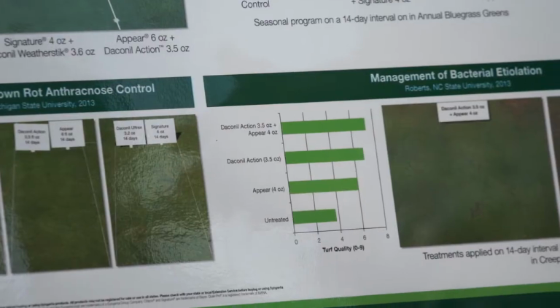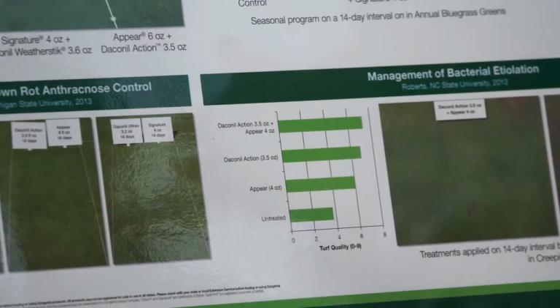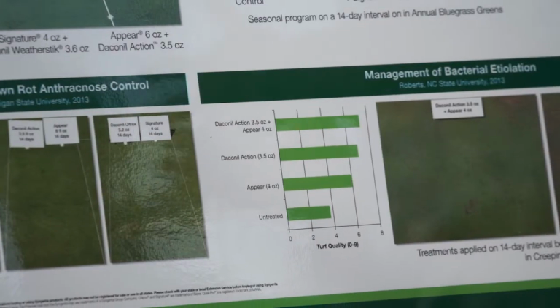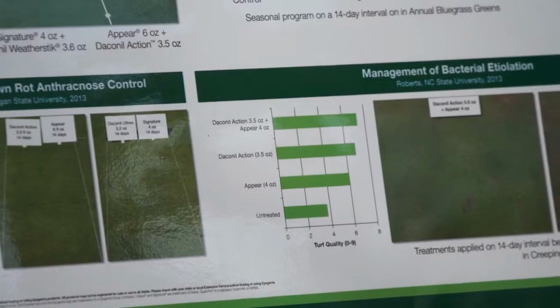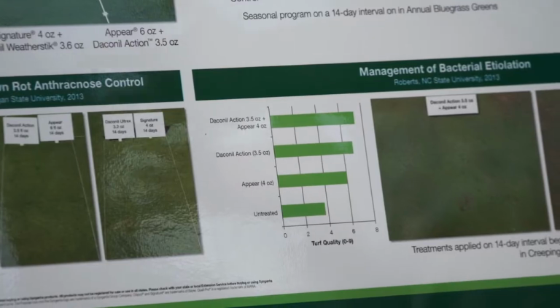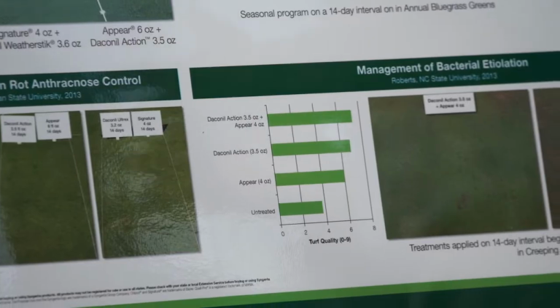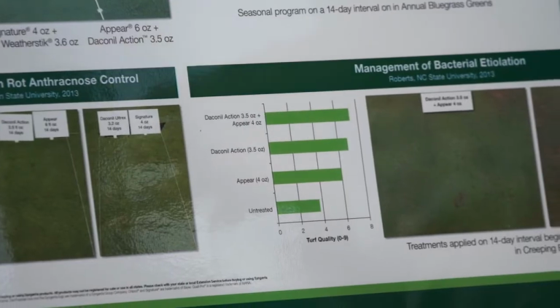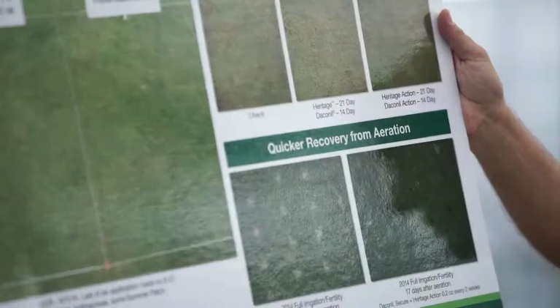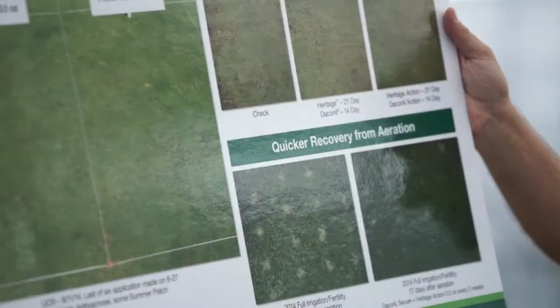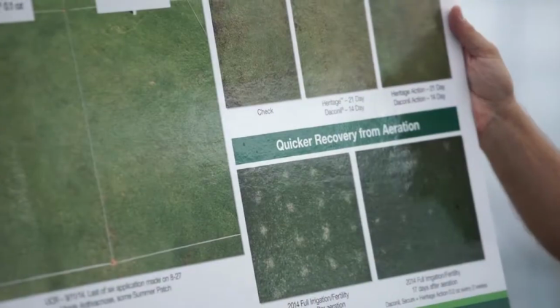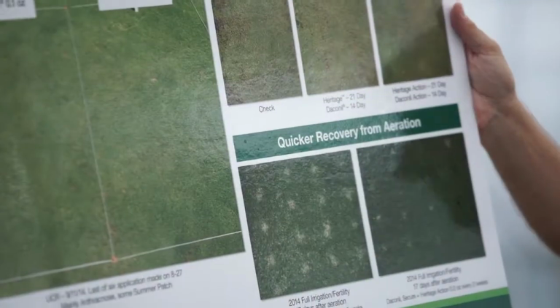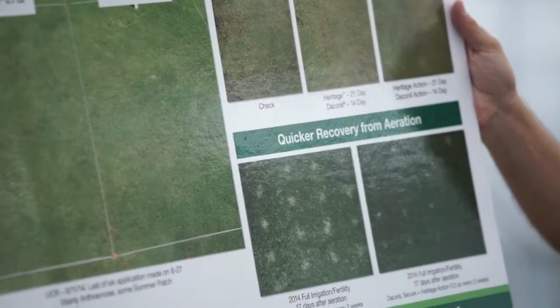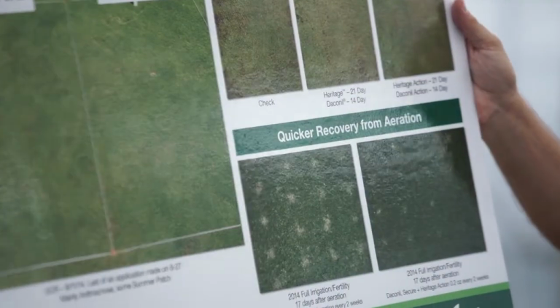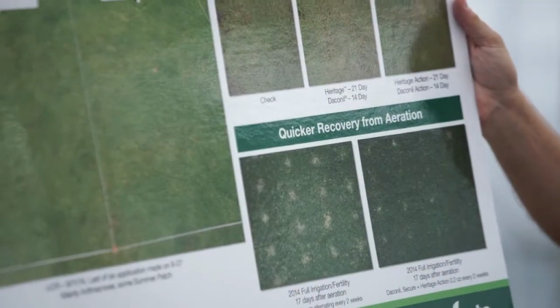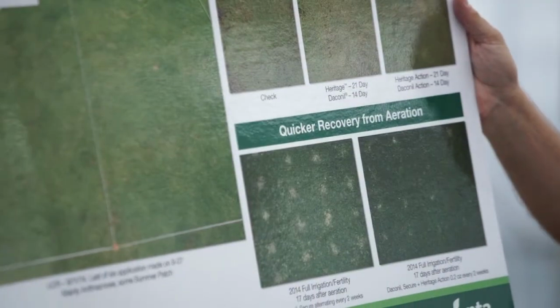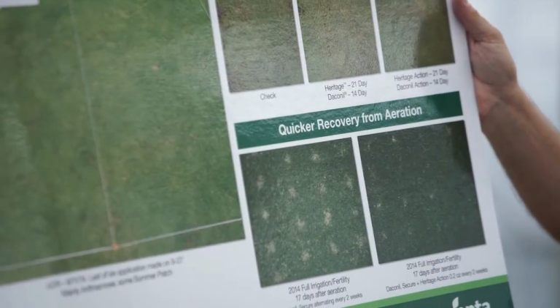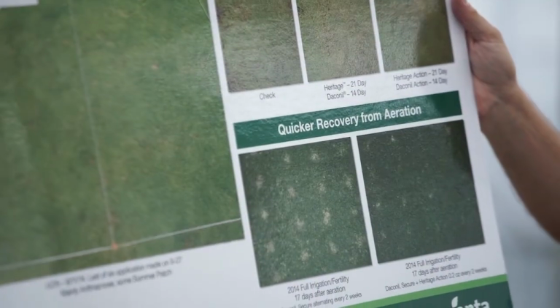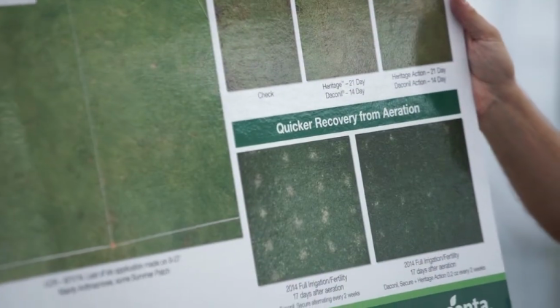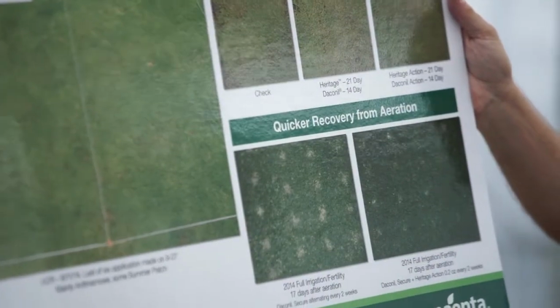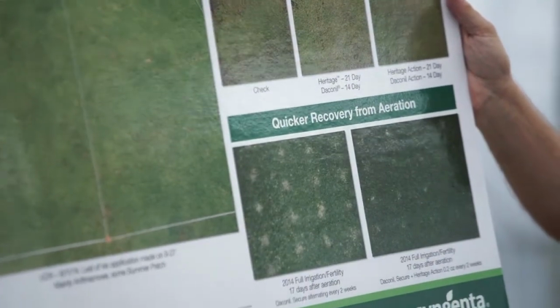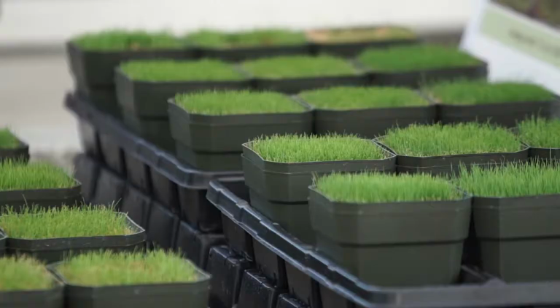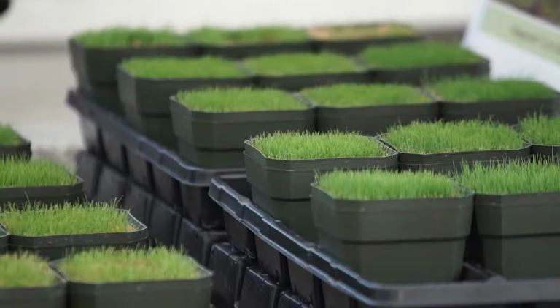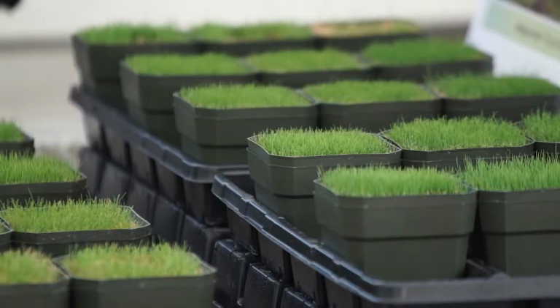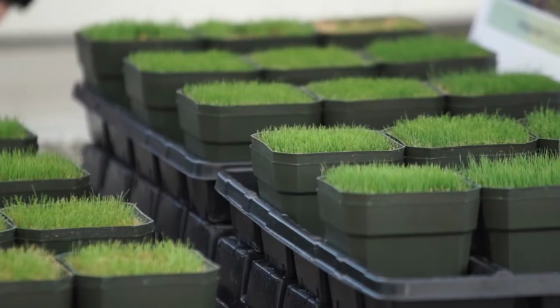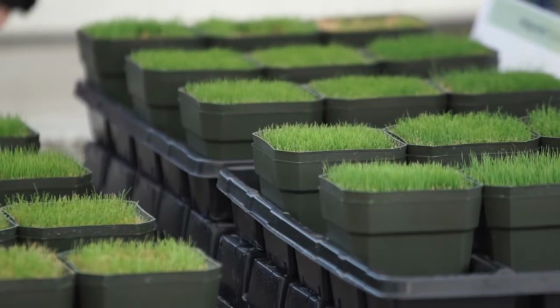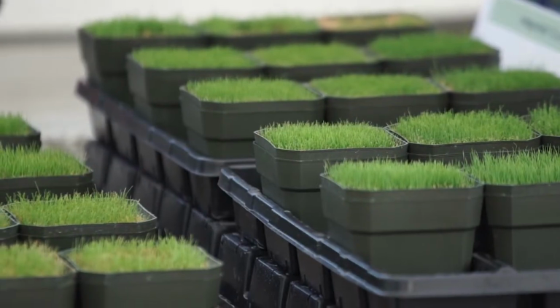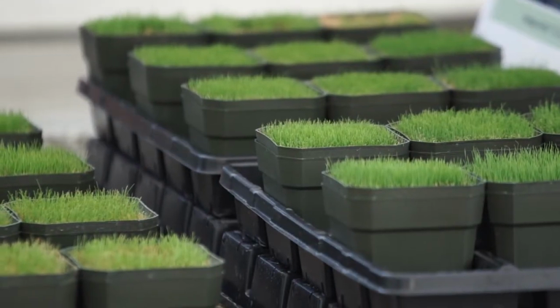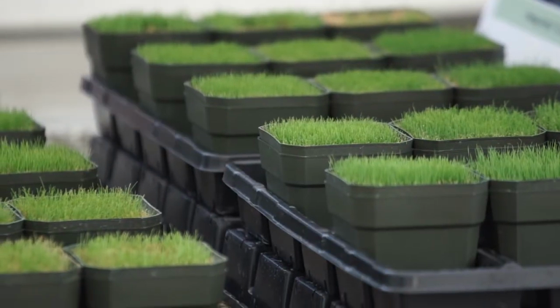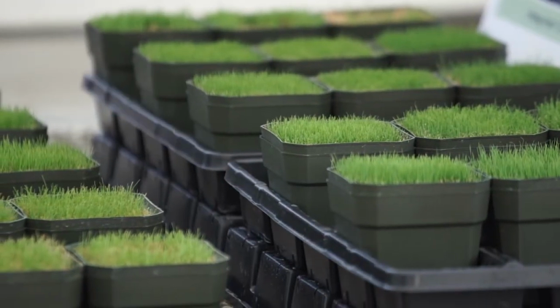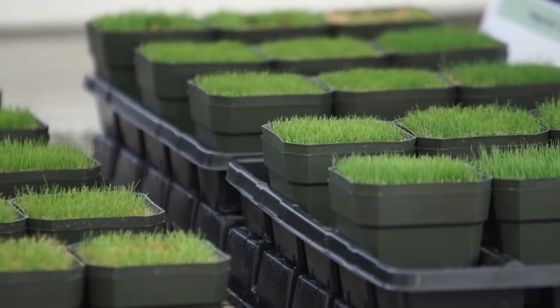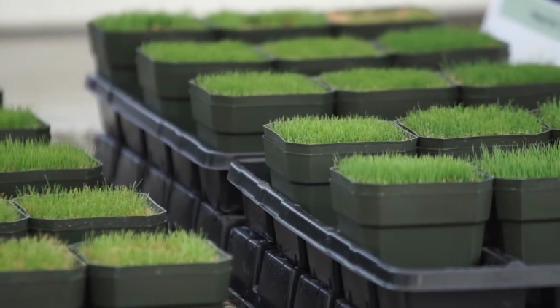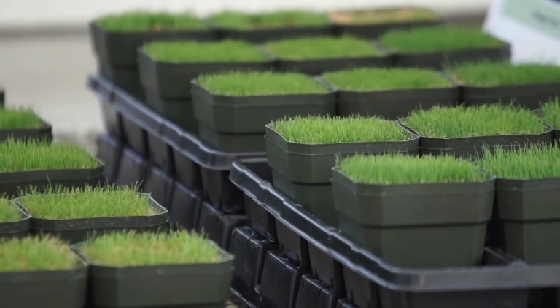And then we talked about Appear. Appear is a product that we introduced a number of years ago and now we're bringing it back to market.